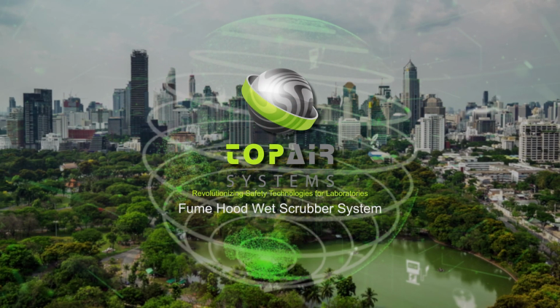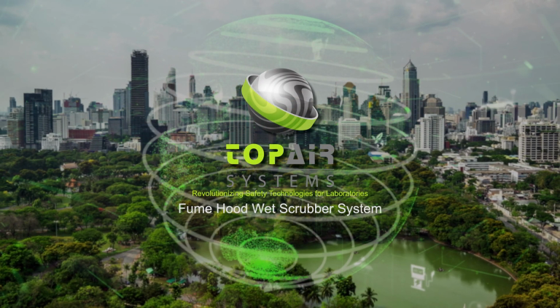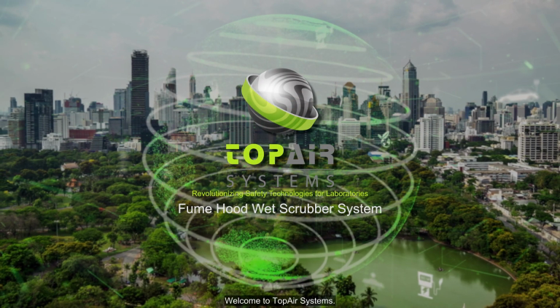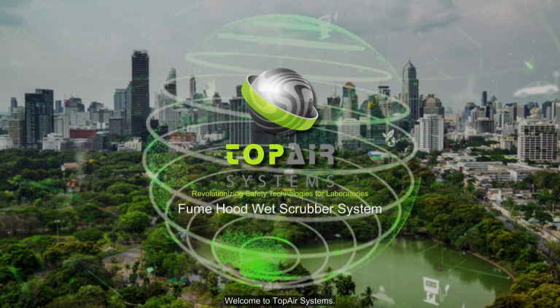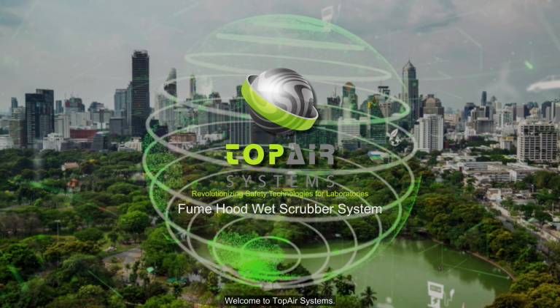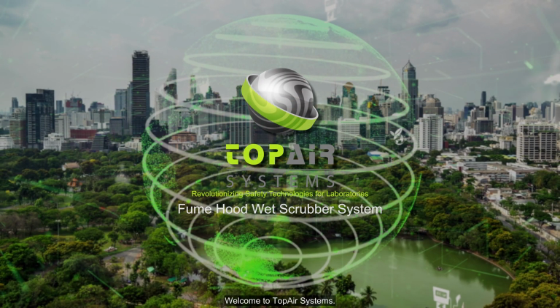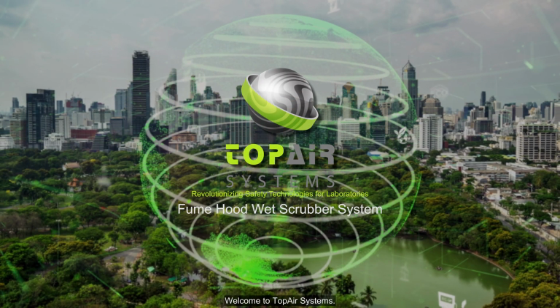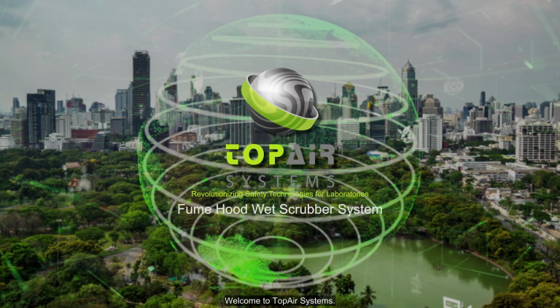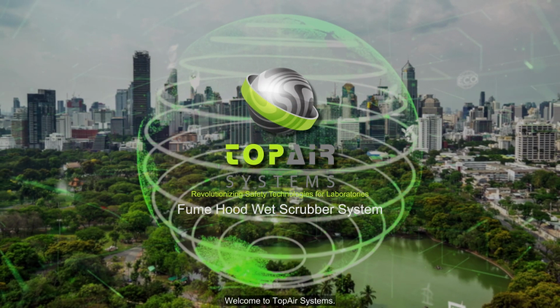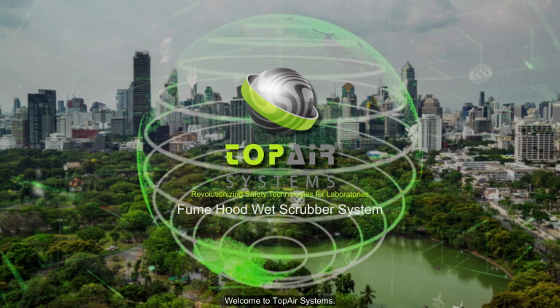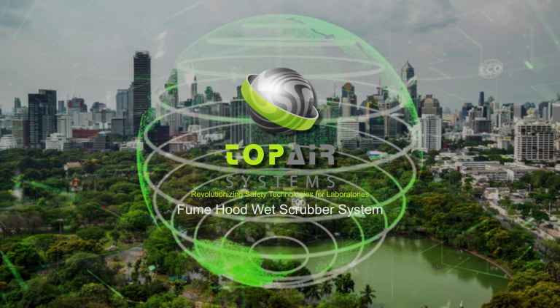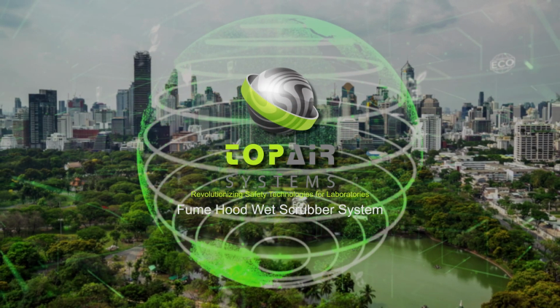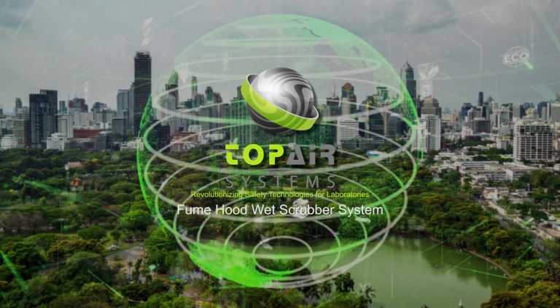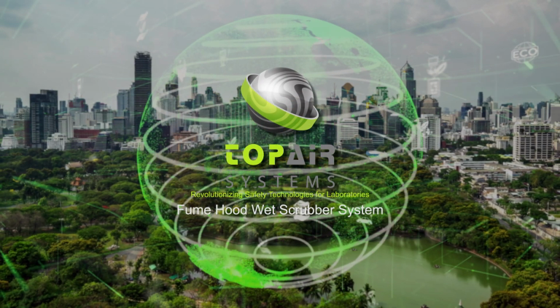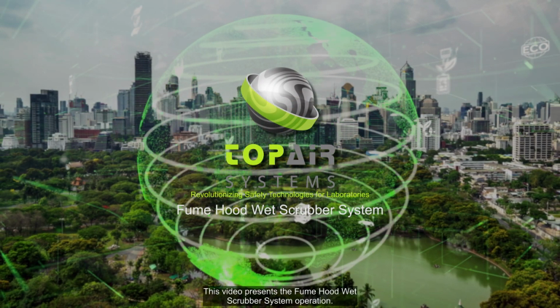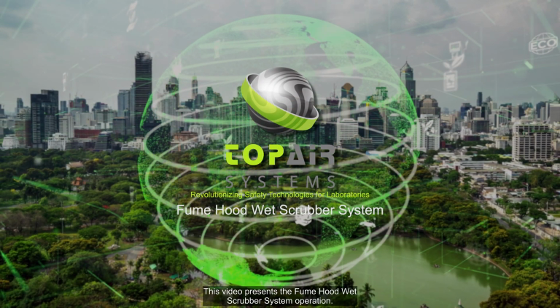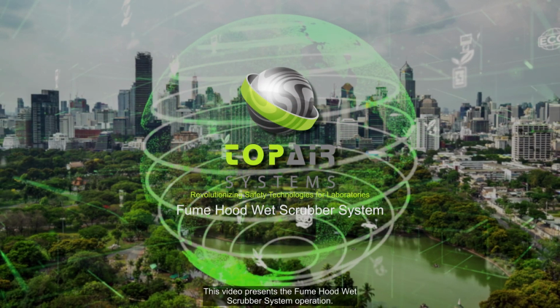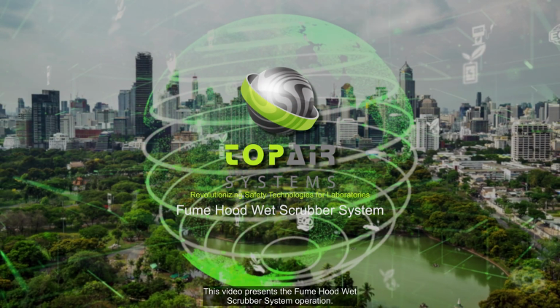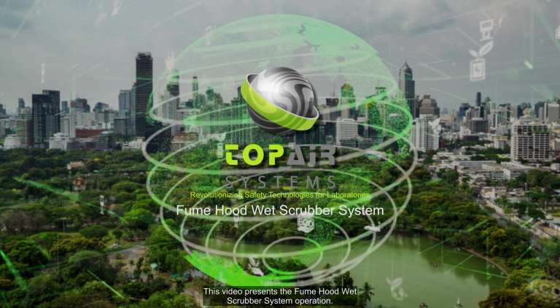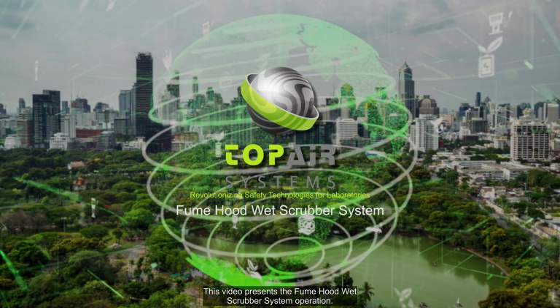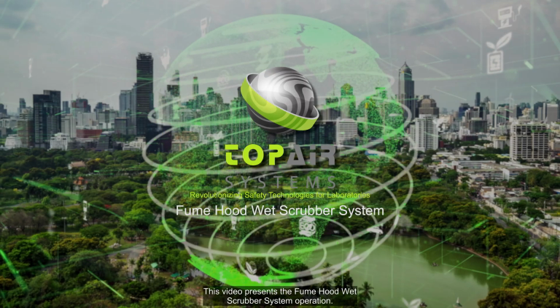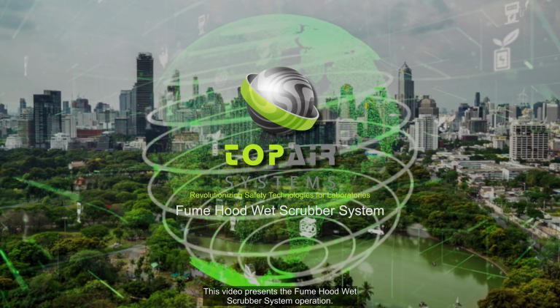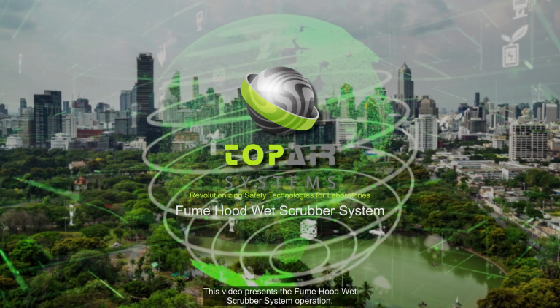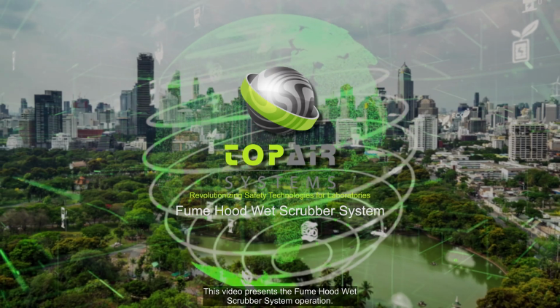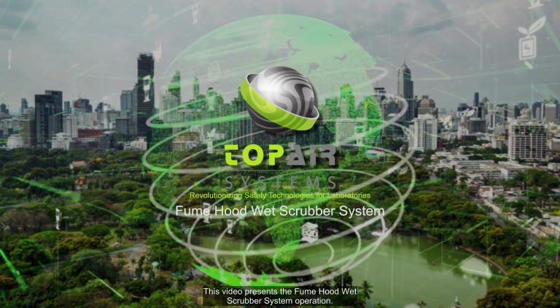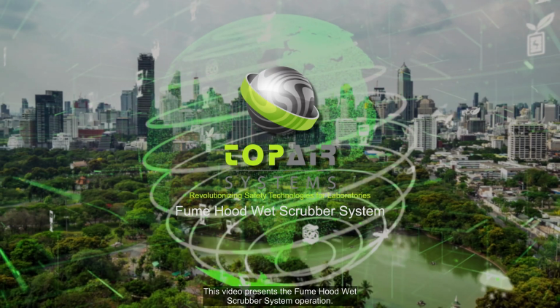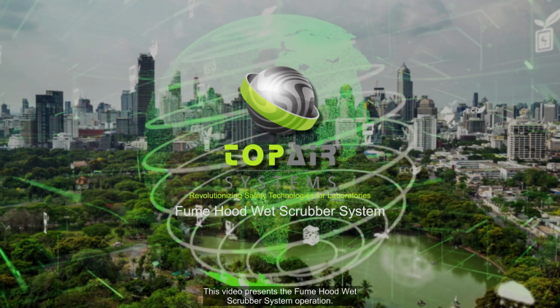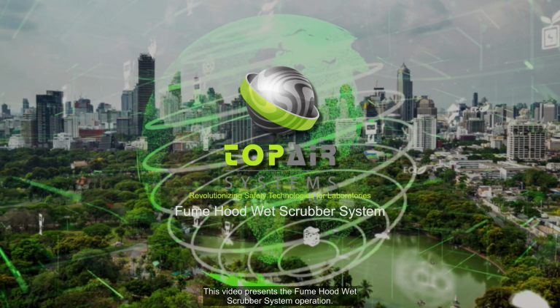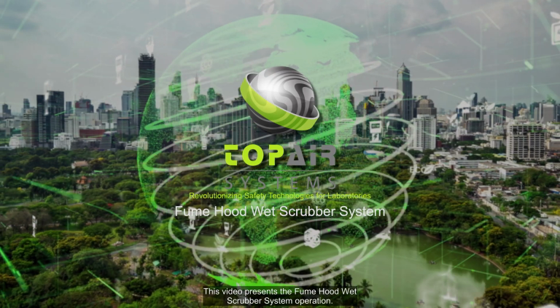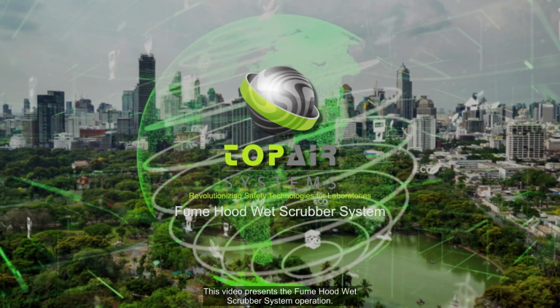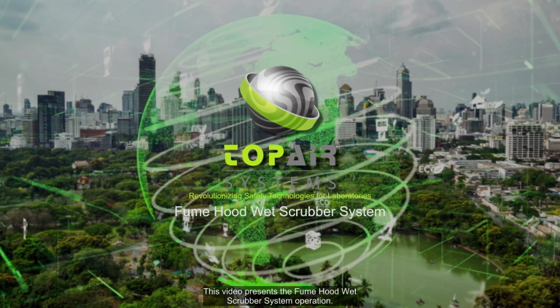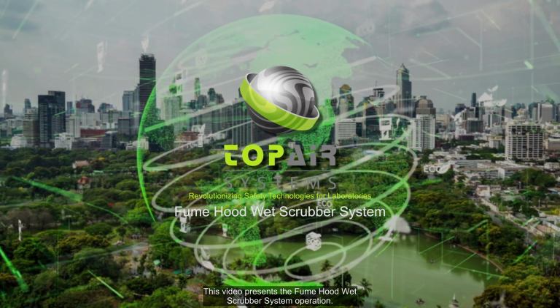Welcome to Top Air Systems. This video presents the fume hood wet scrubber system operation.